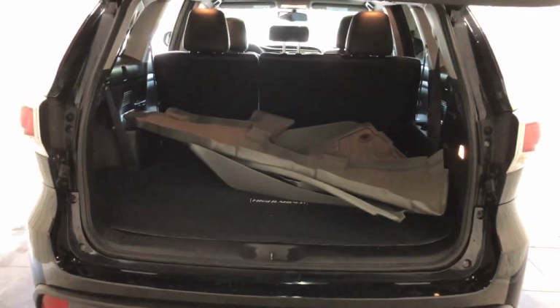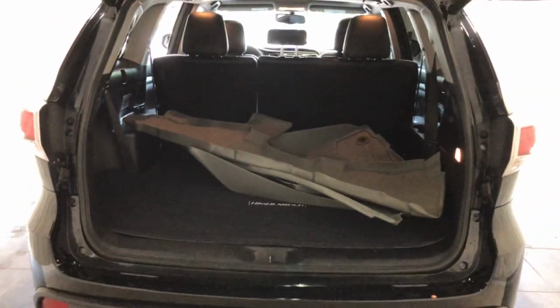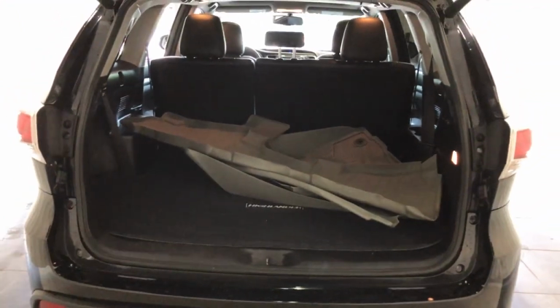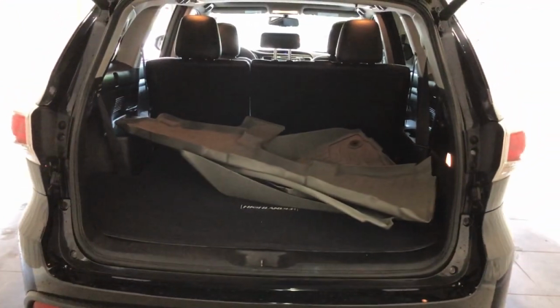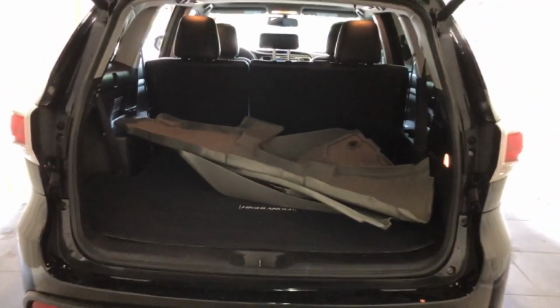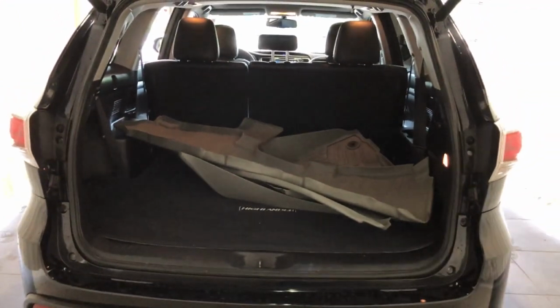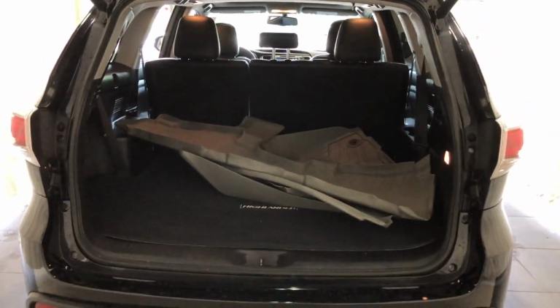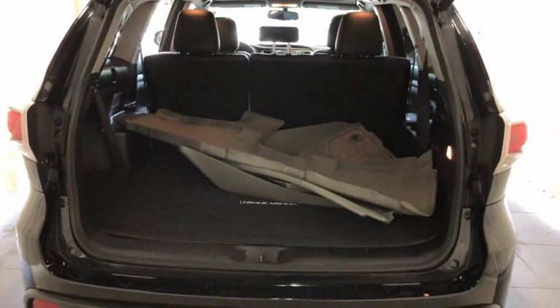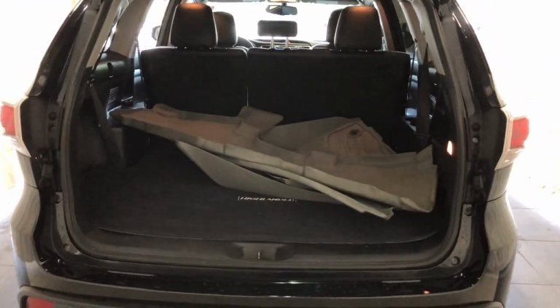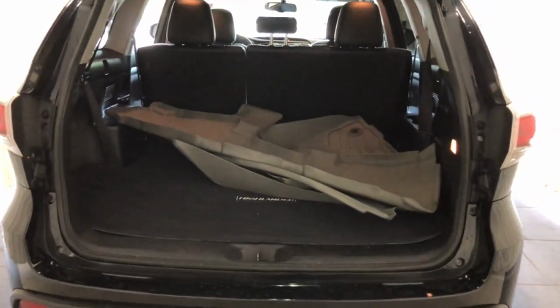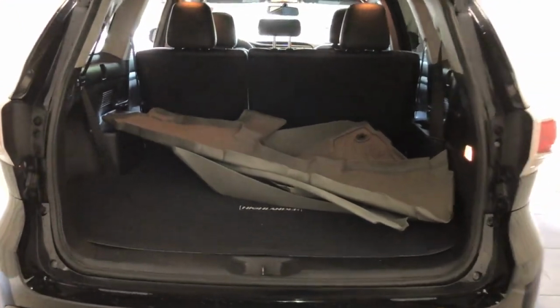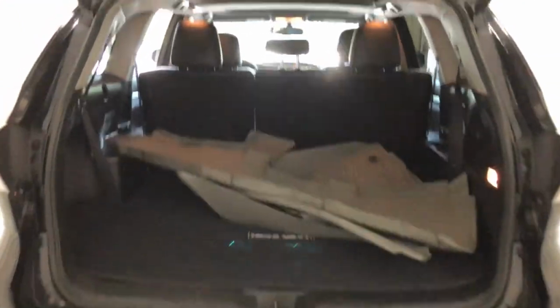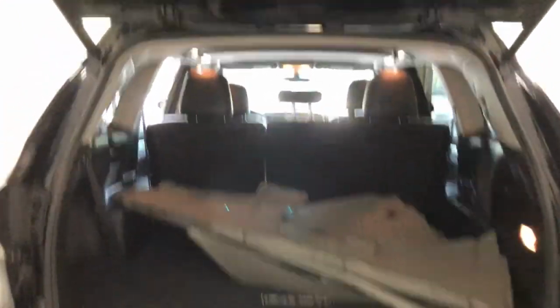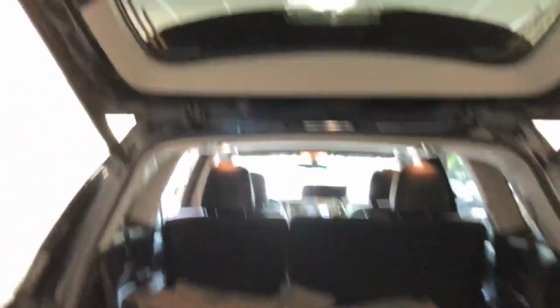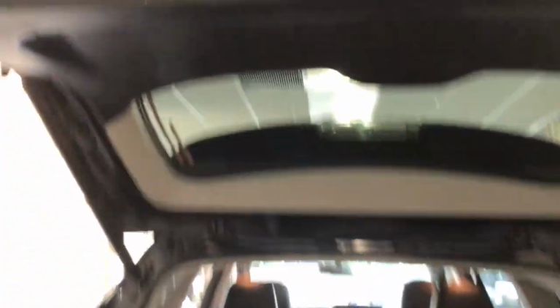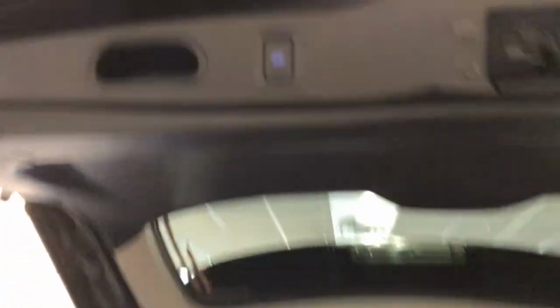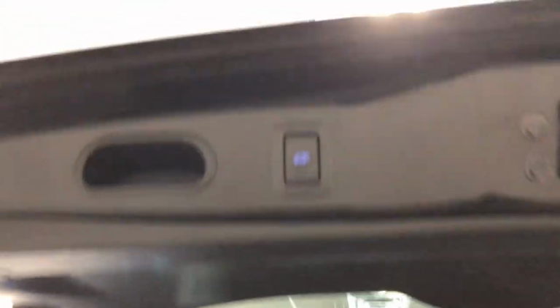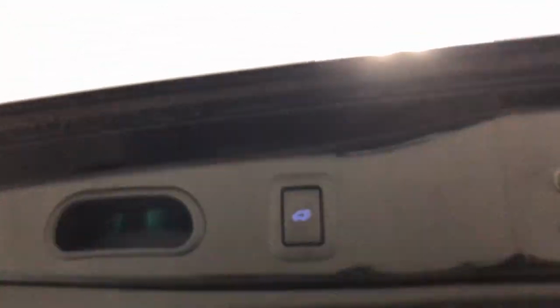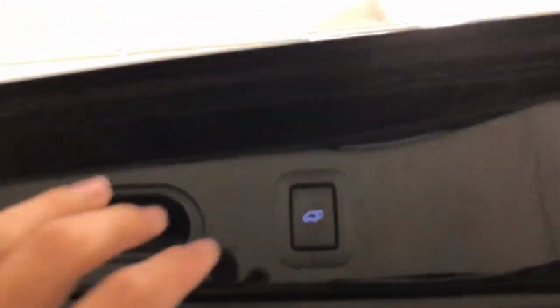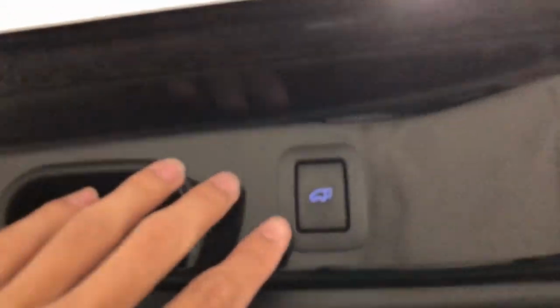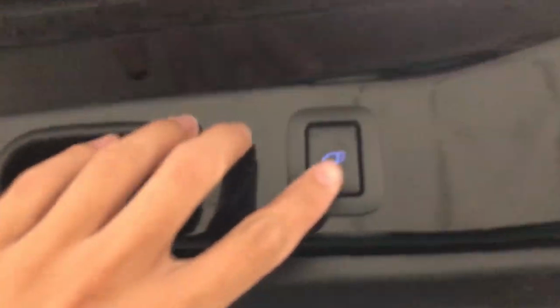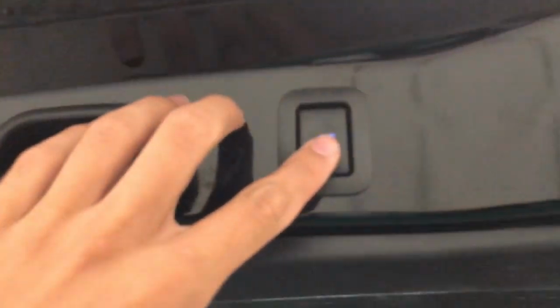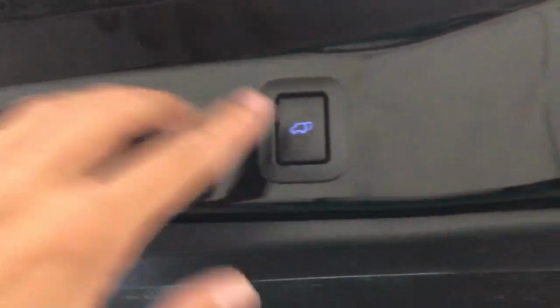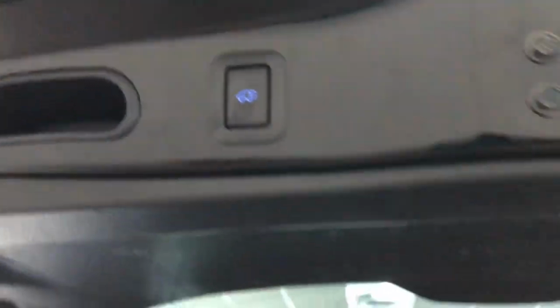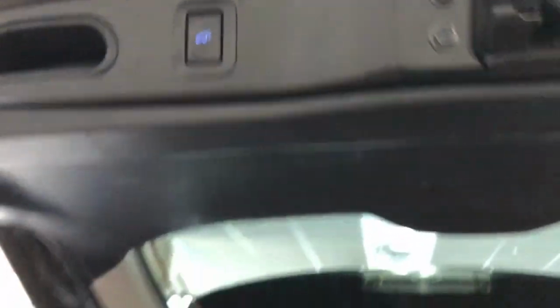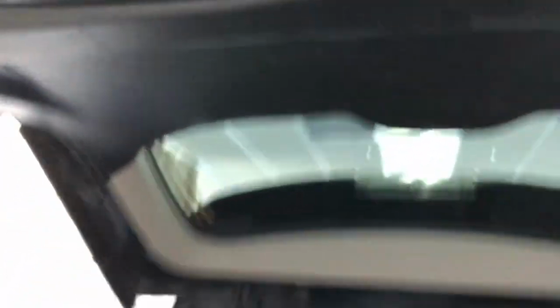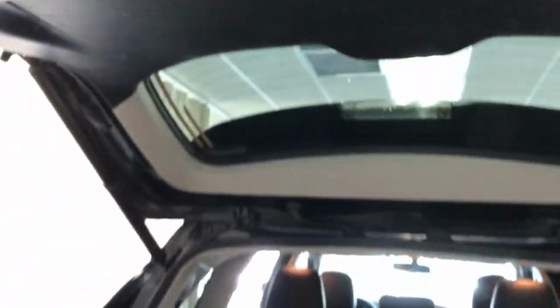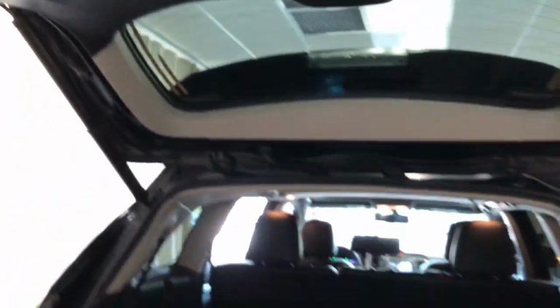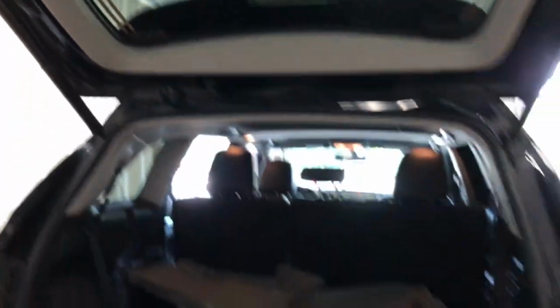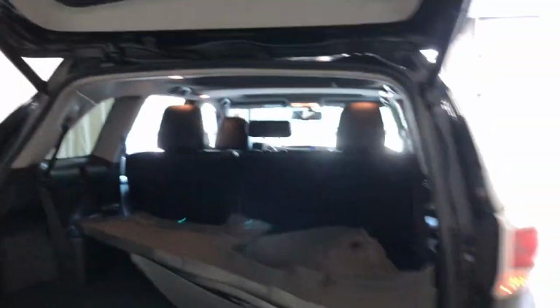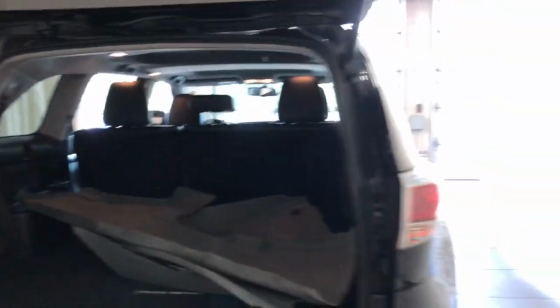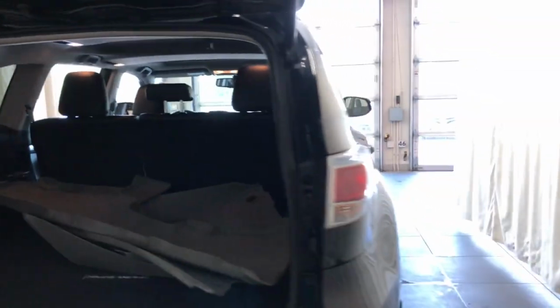Our team is committed to giving you the best possible customer service. Why not stop by for a test drive today?